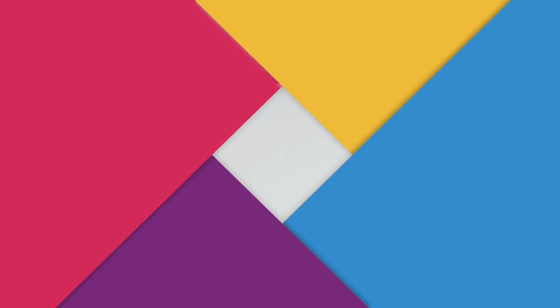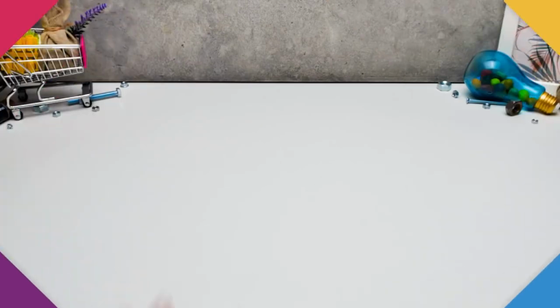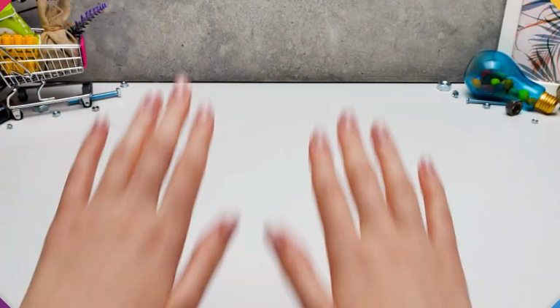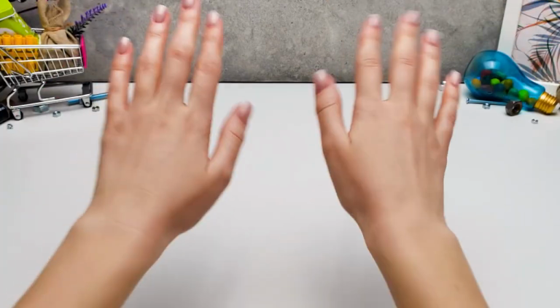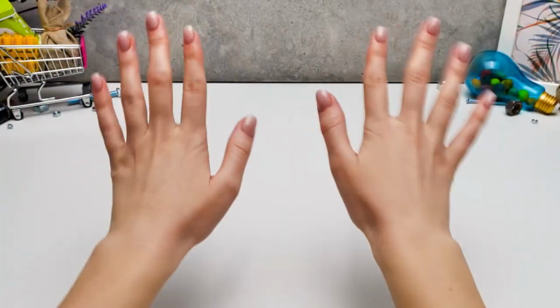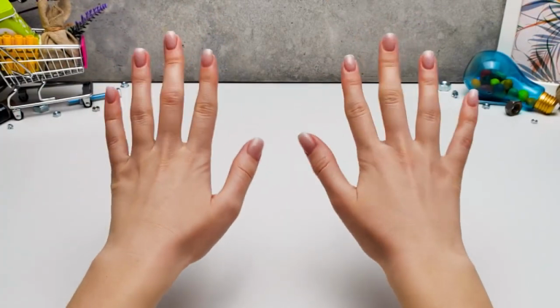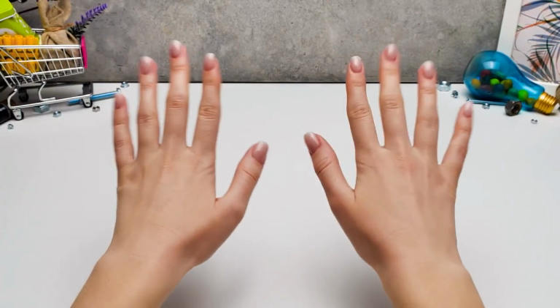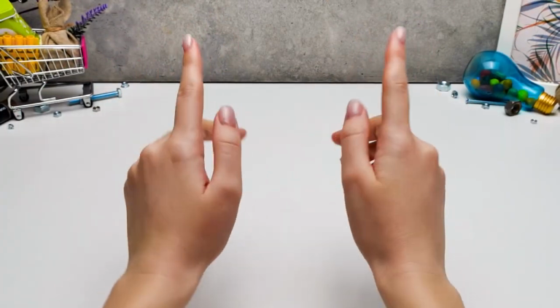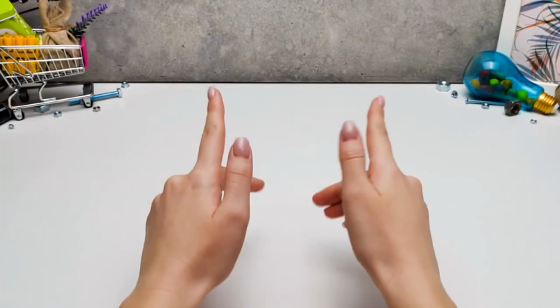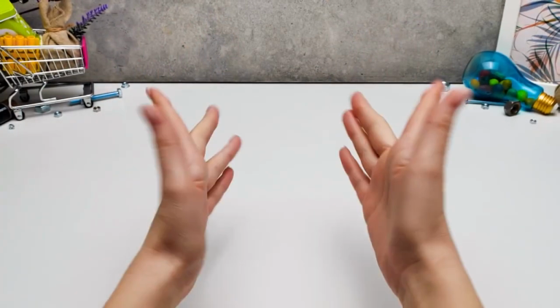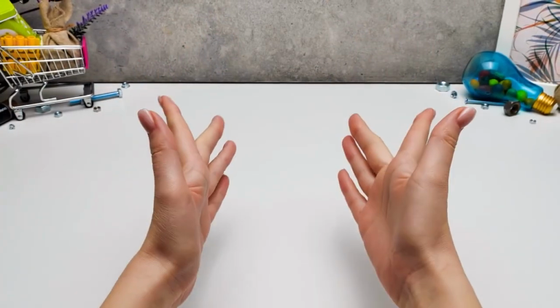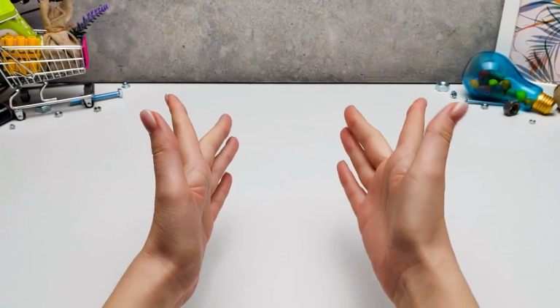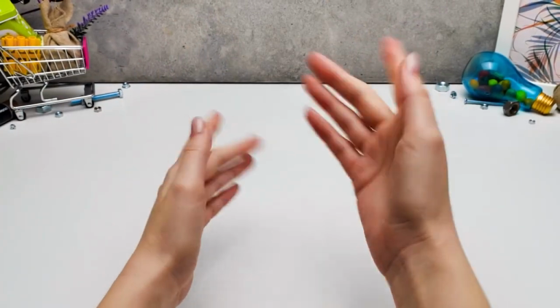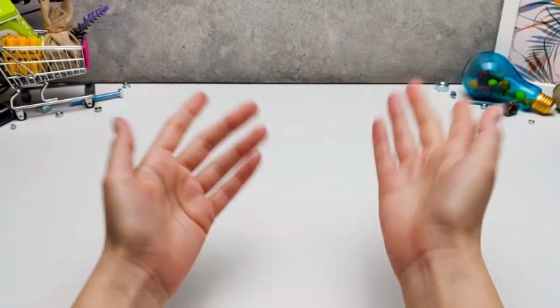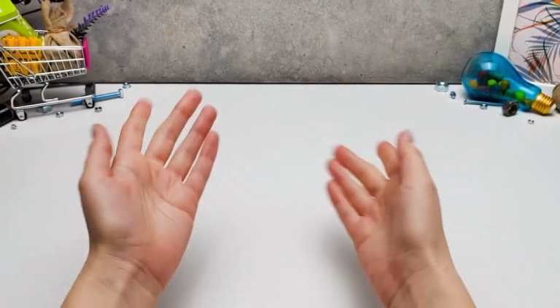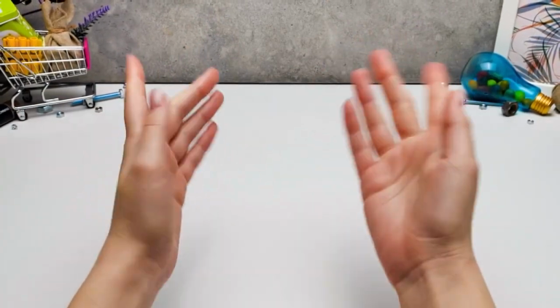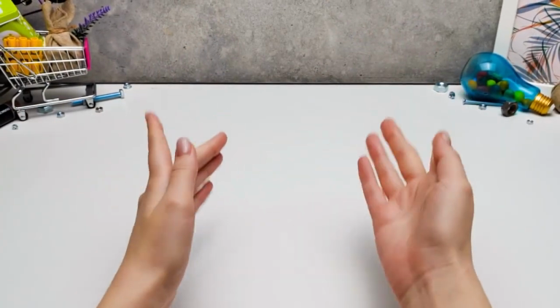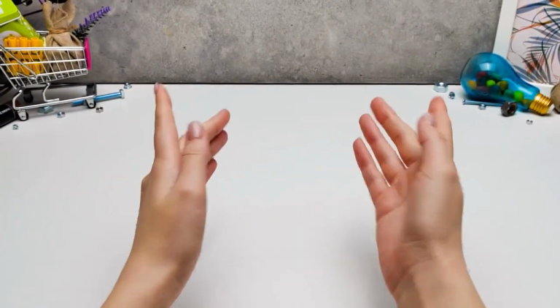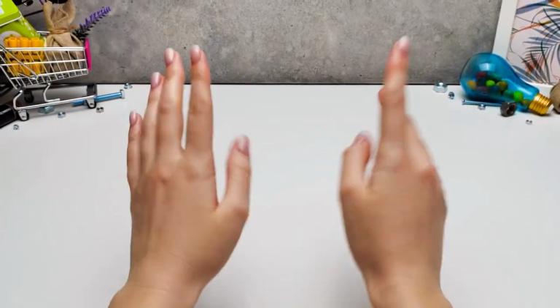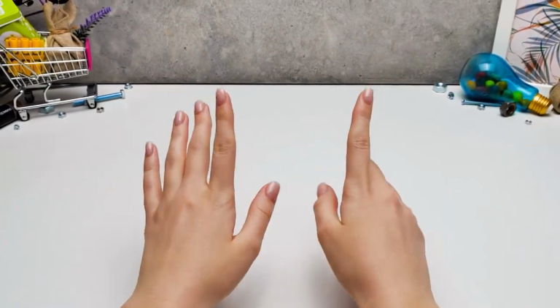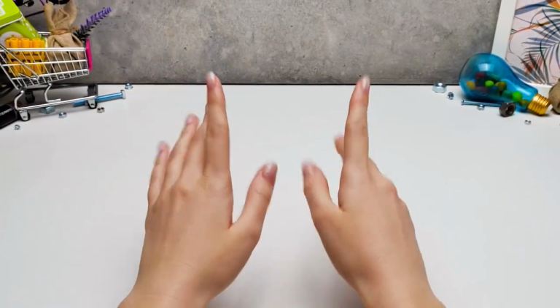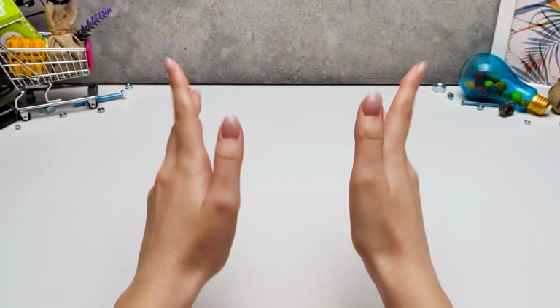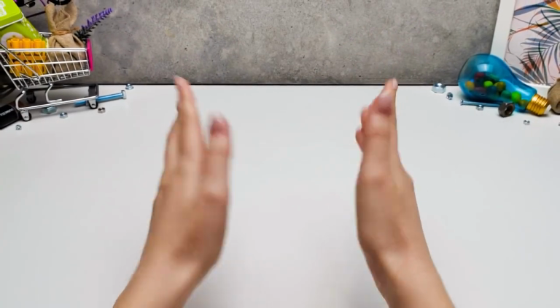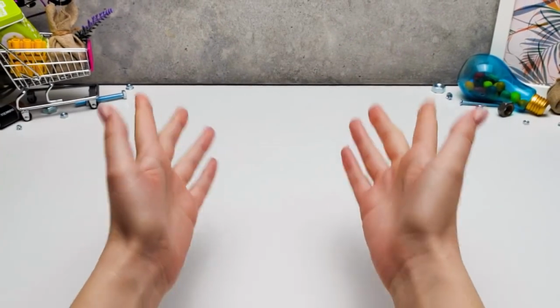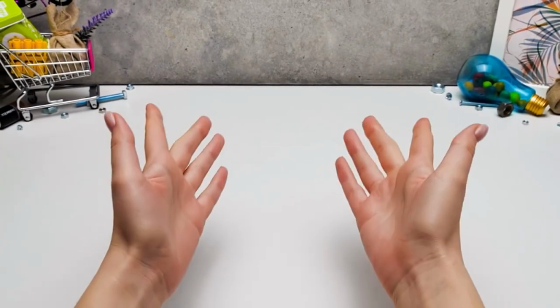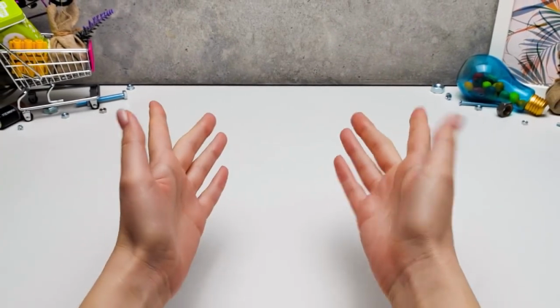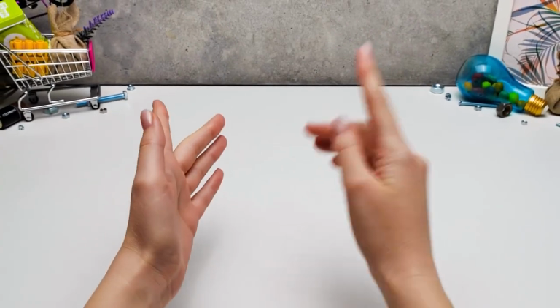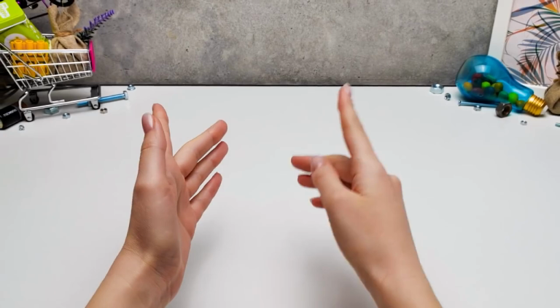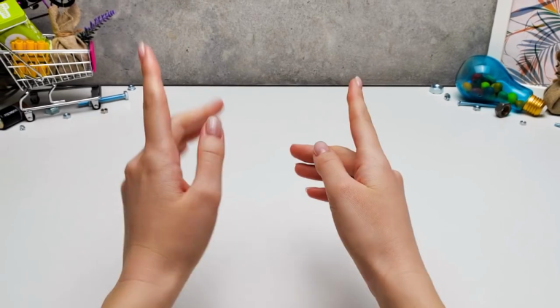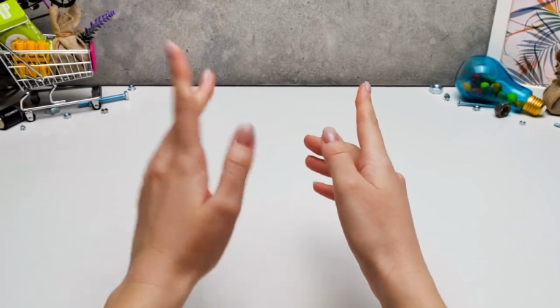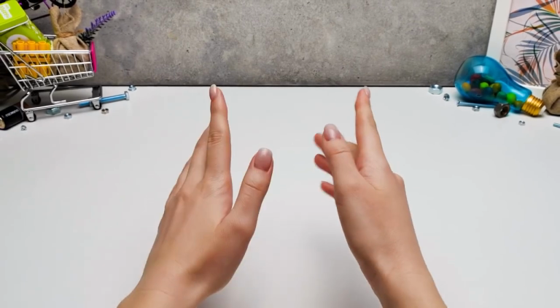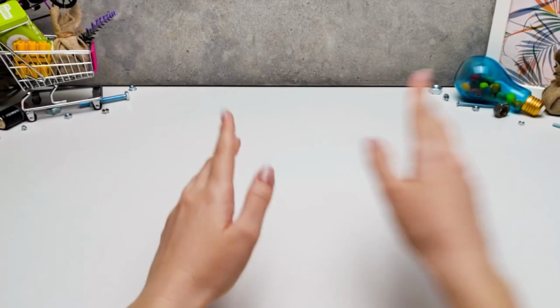Hi guys! Today we're going to make a cool robot! We'll start by making its legs from popsicle sticks!